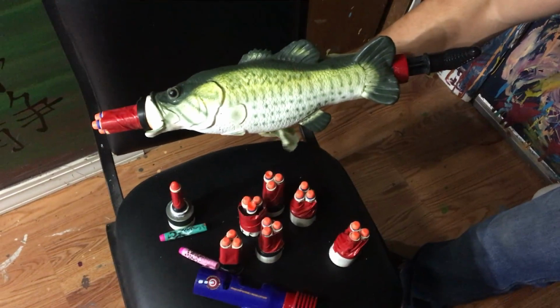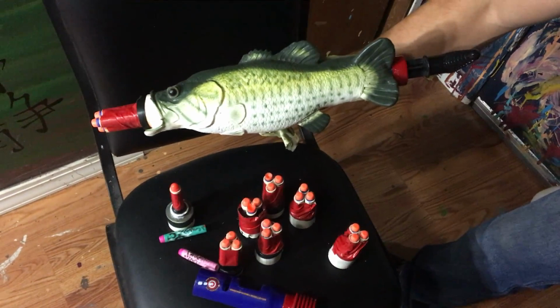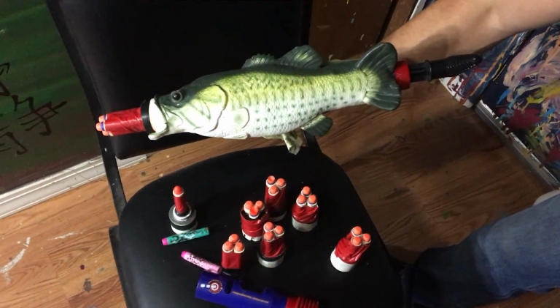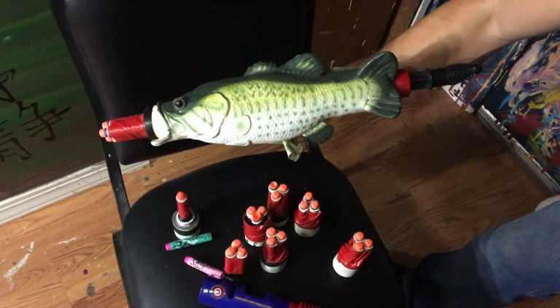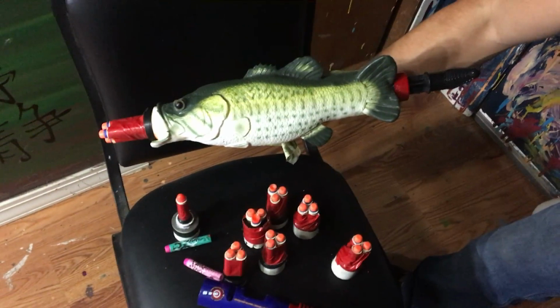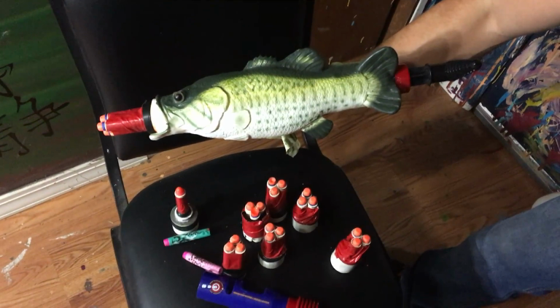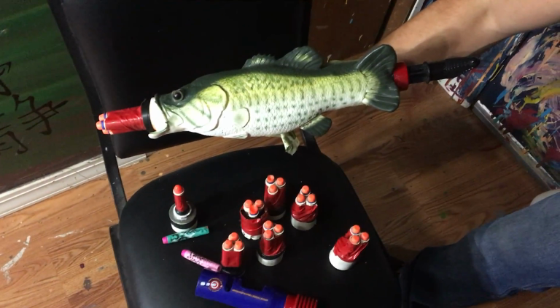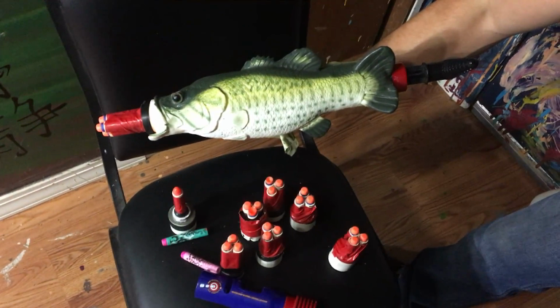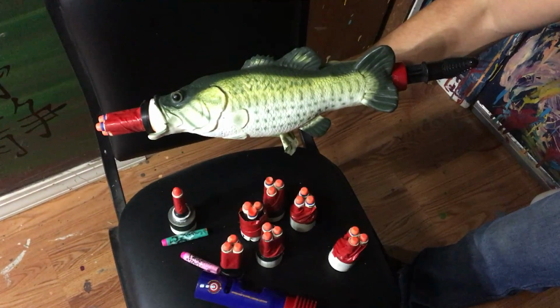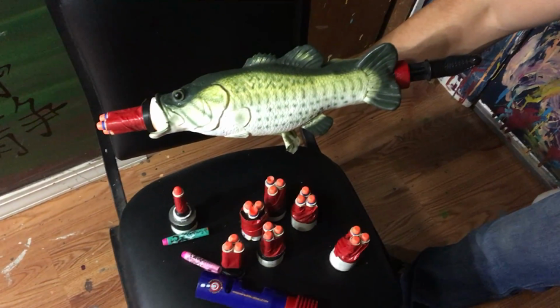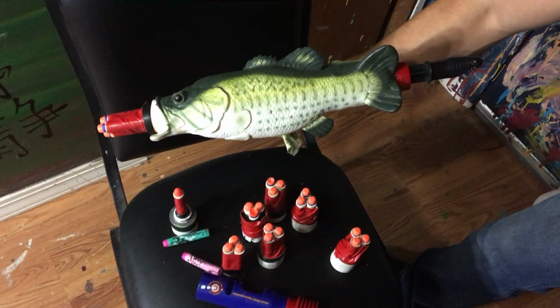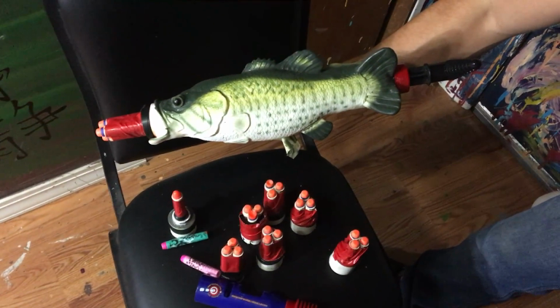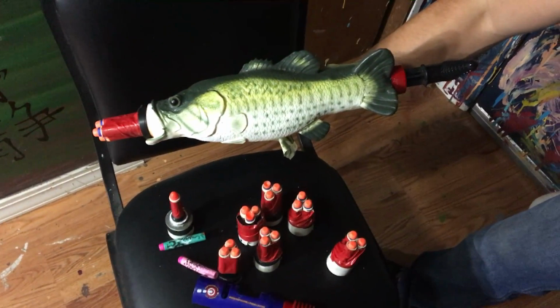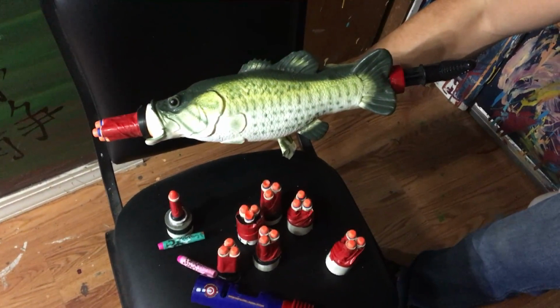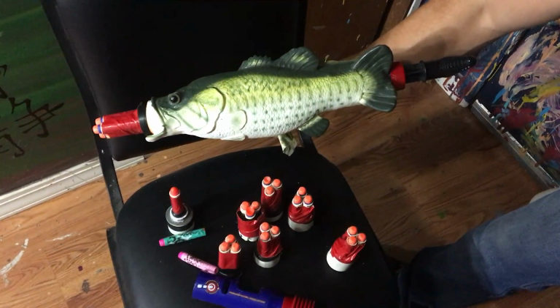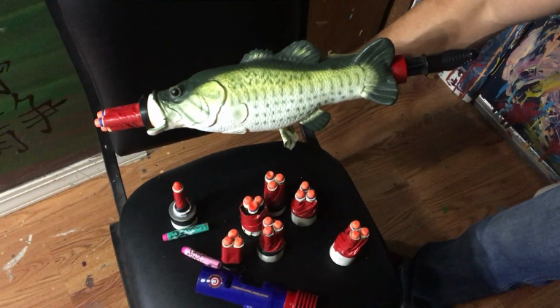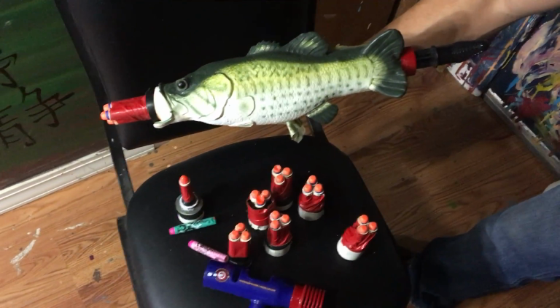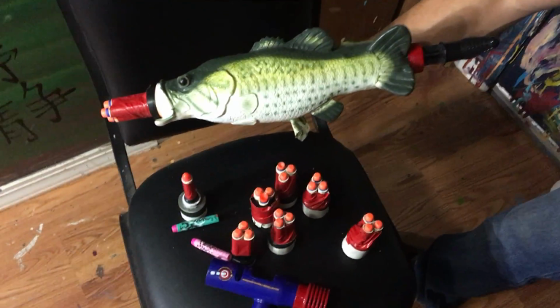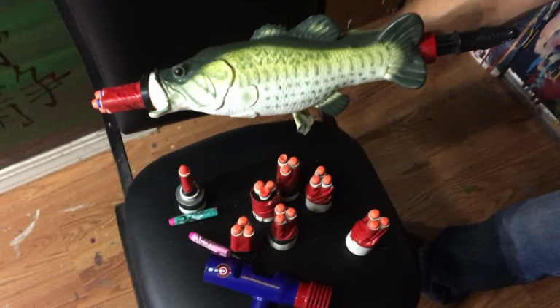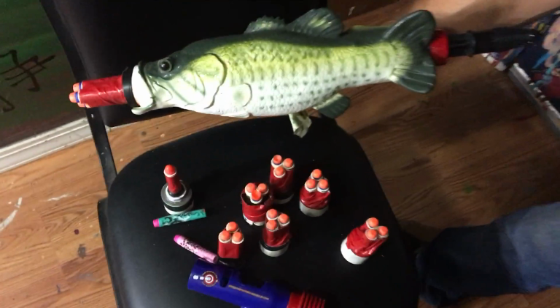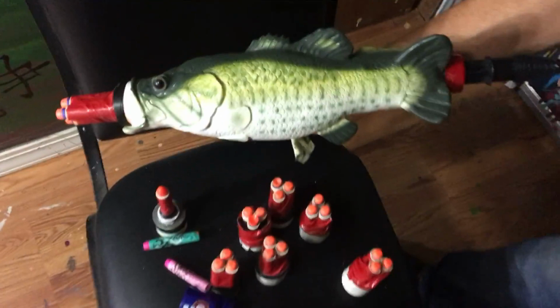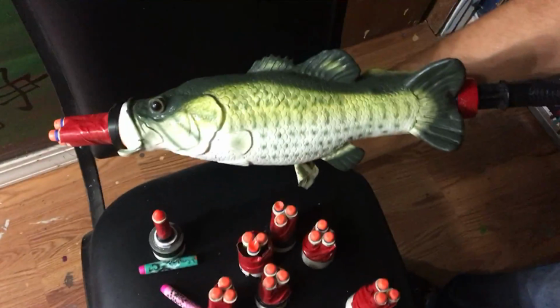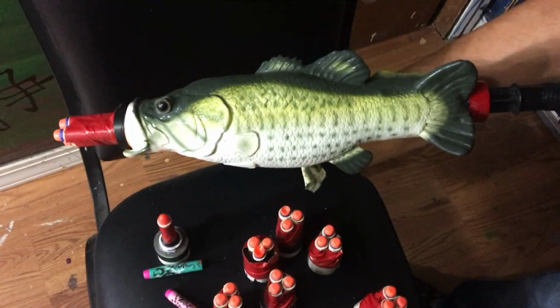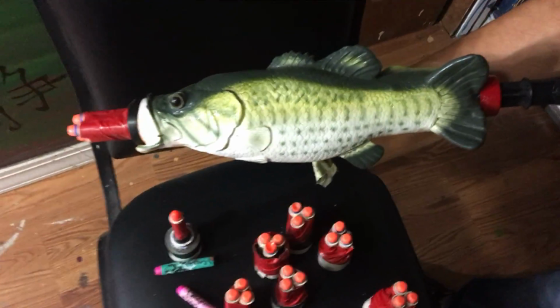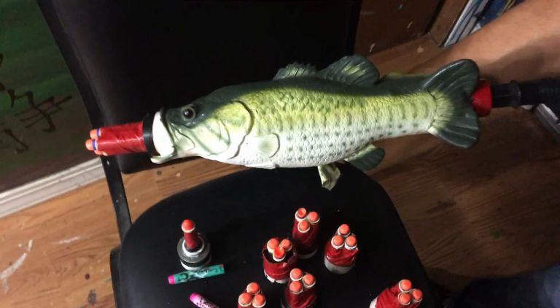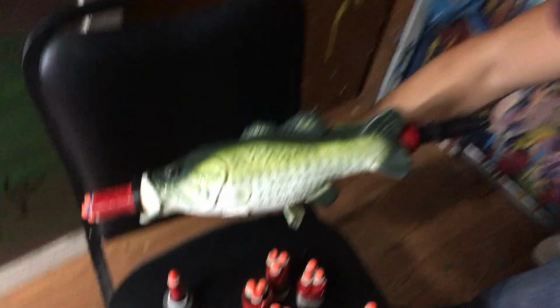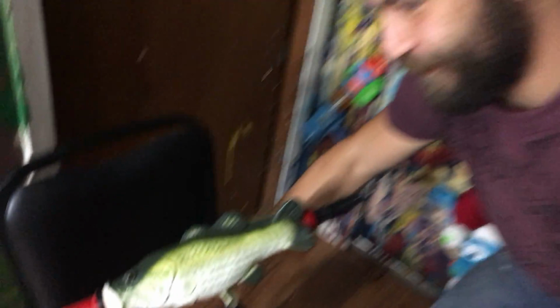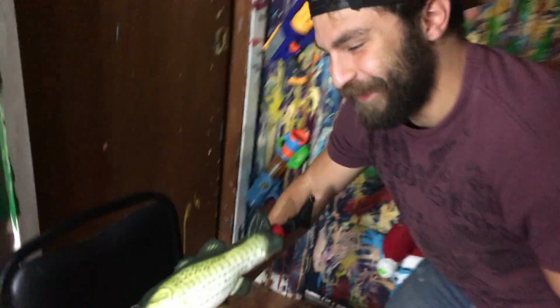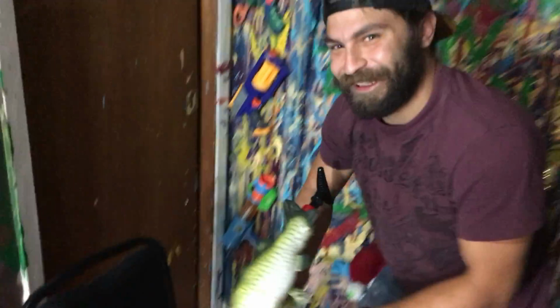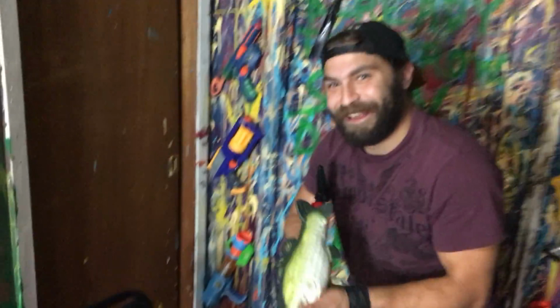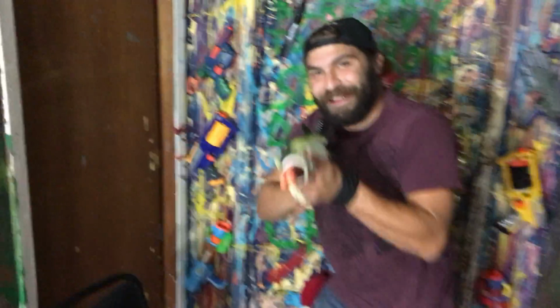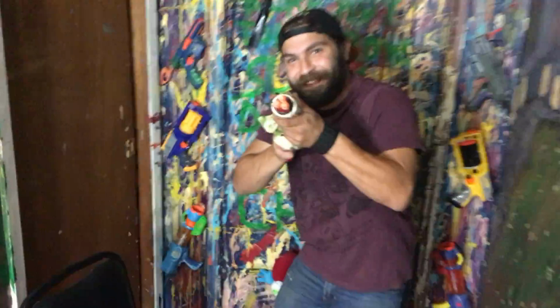Me and Sammy have been busy. We needed more shotguns for a shoot that we're doing this weekend, so we made the bastard. Let's see it, Sammy.